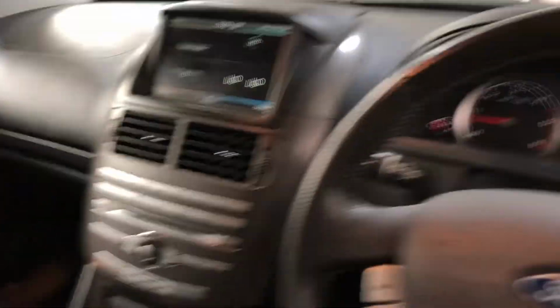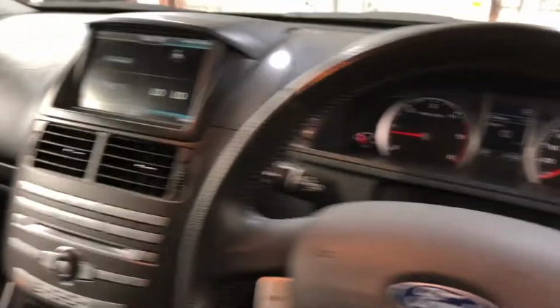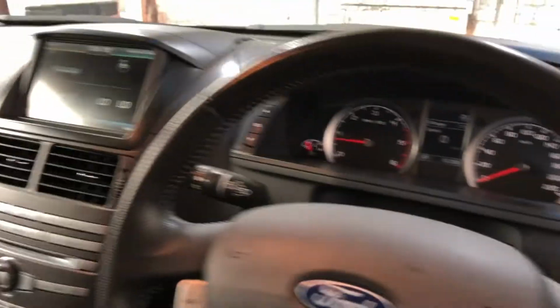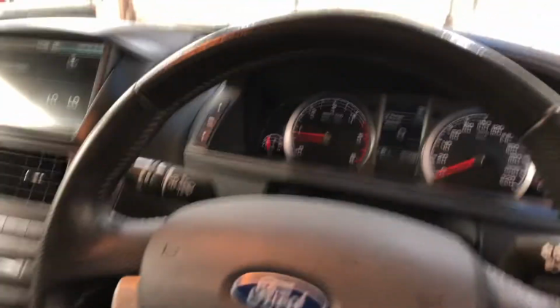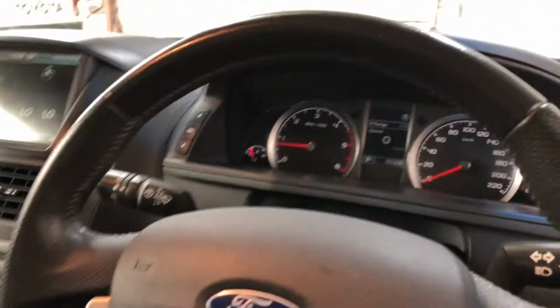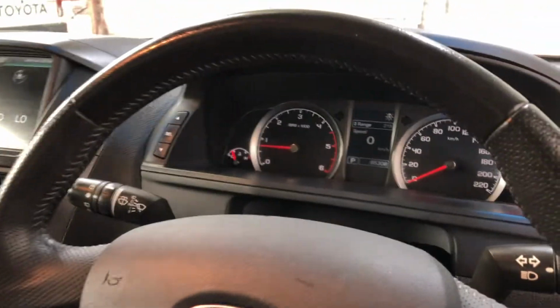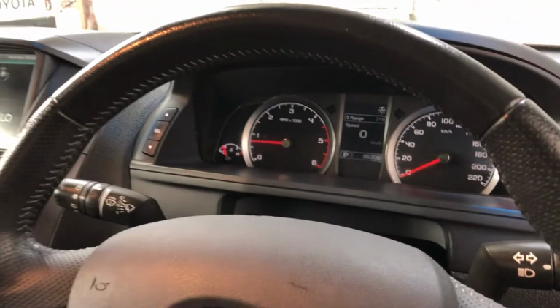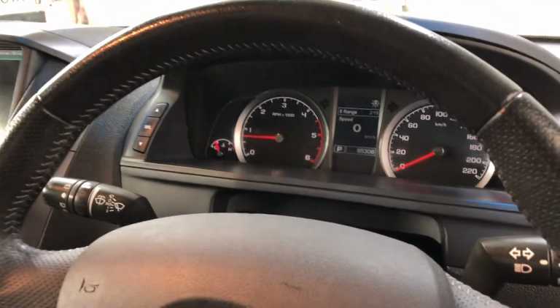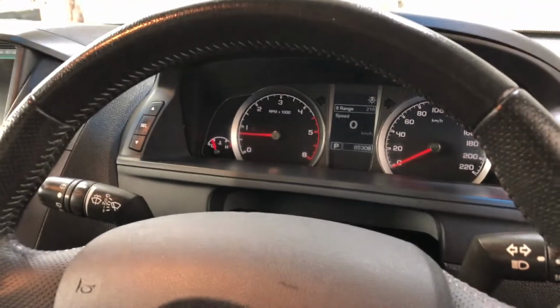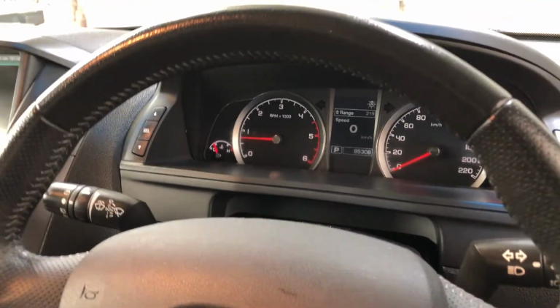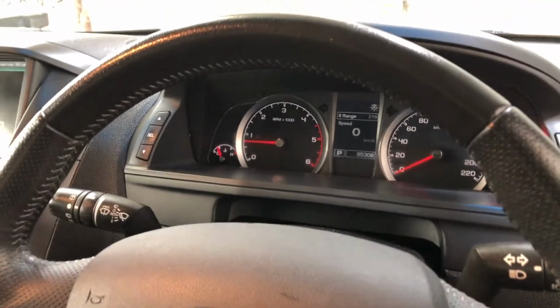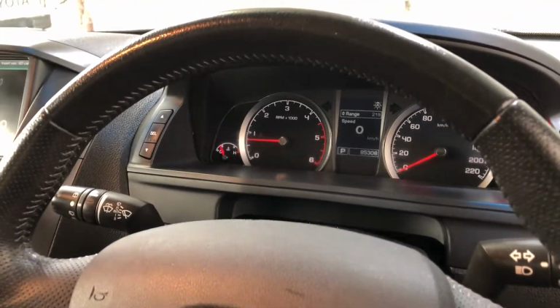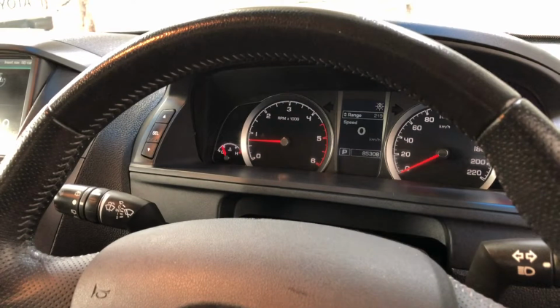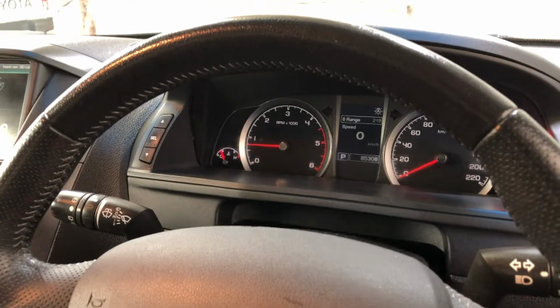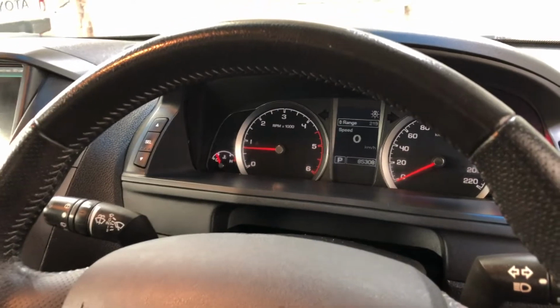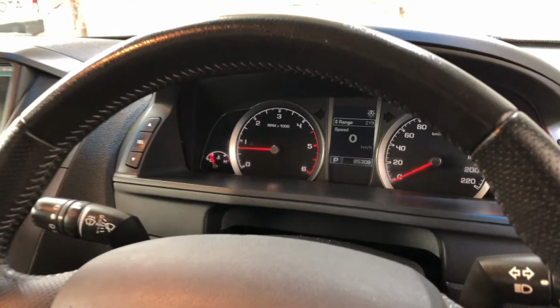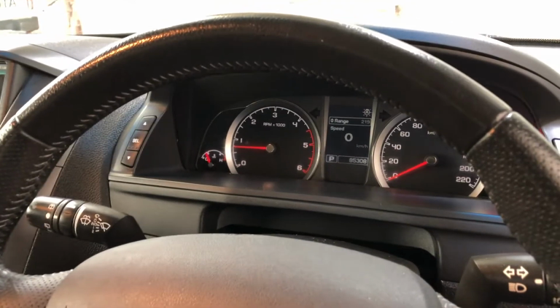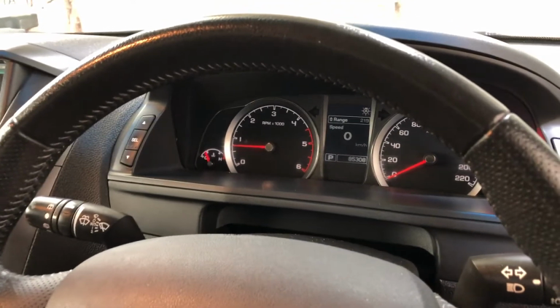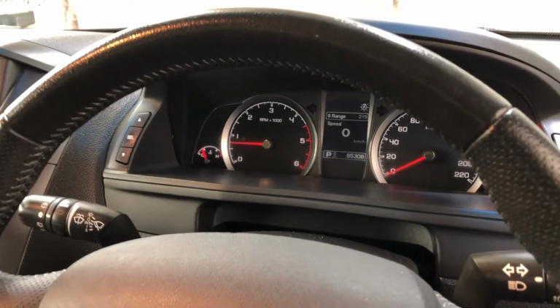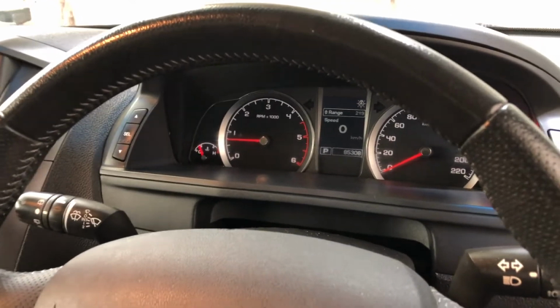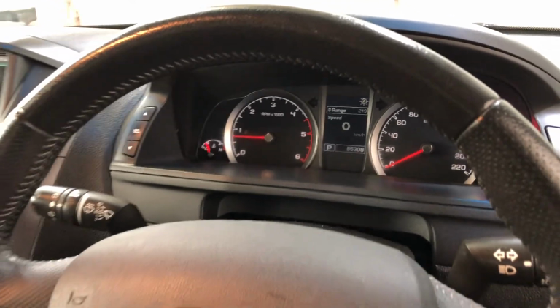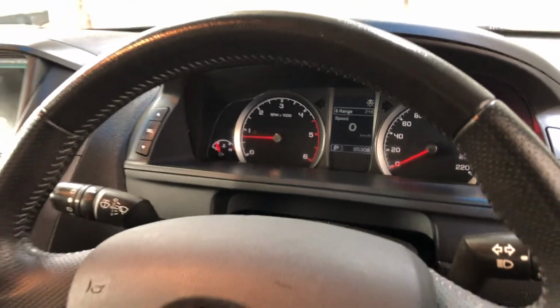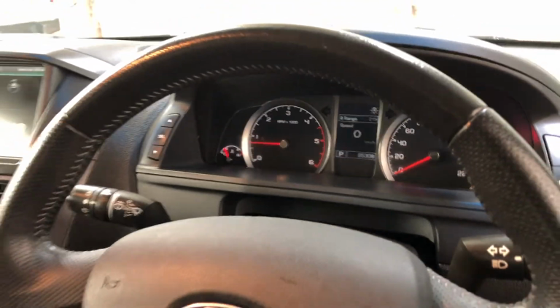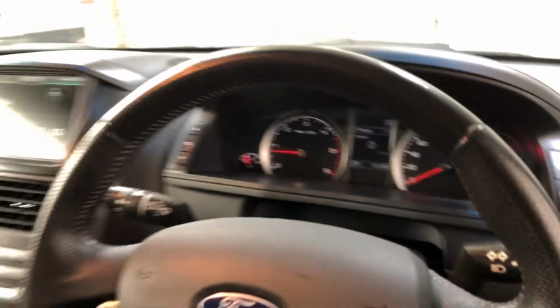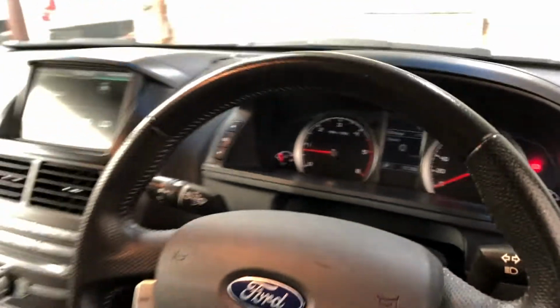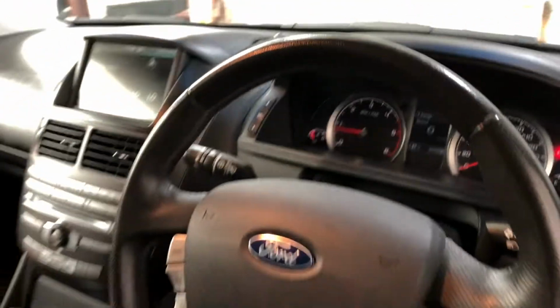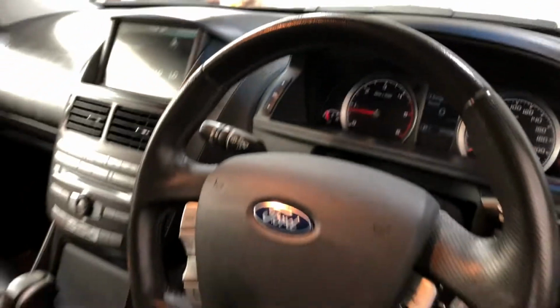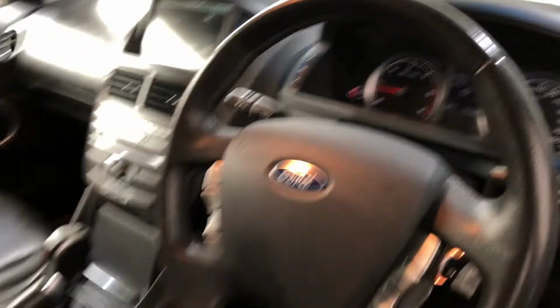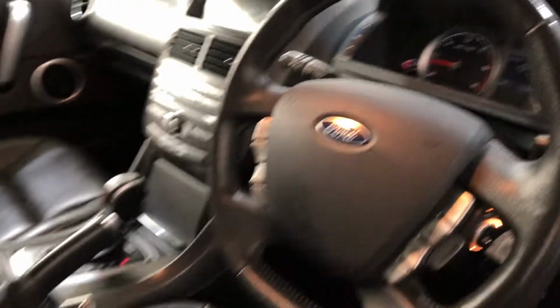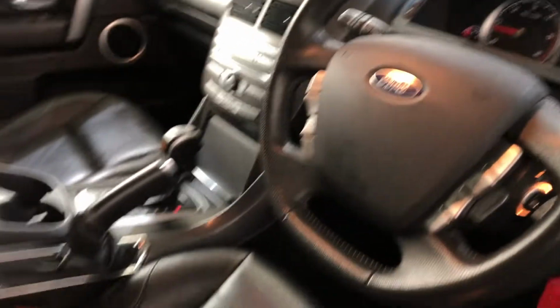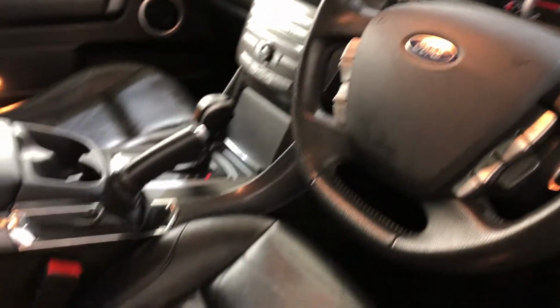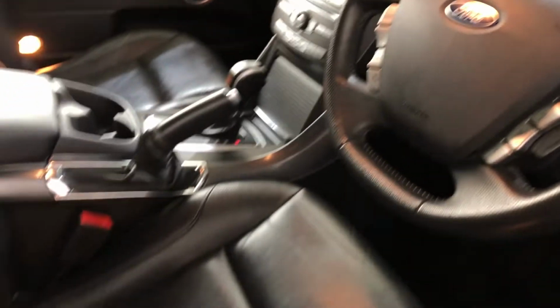It comes with a low 85,000km on the clock and has a full set of keys and a full set of books.